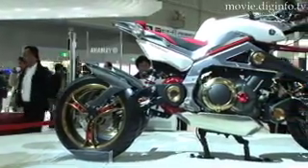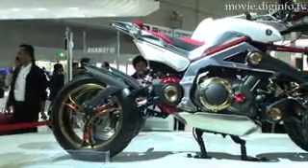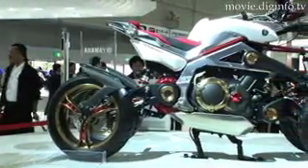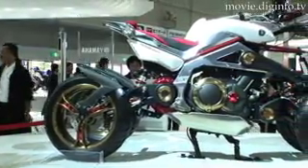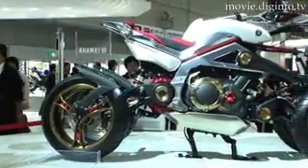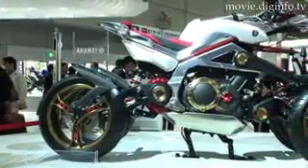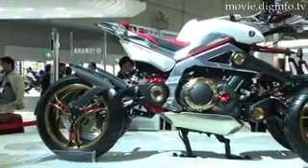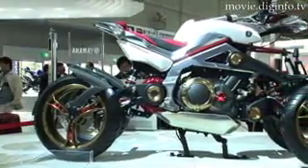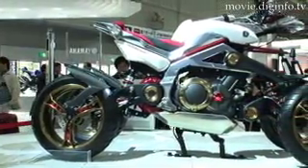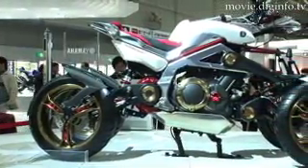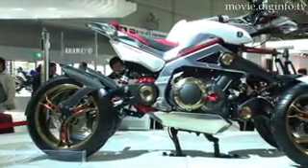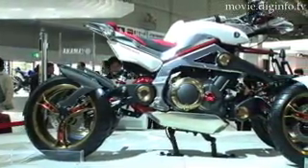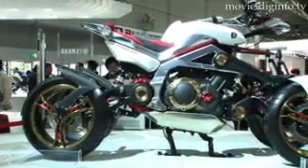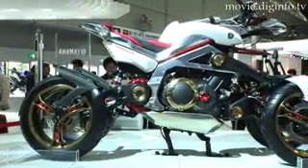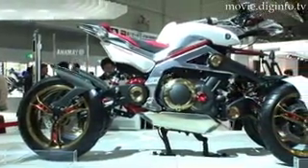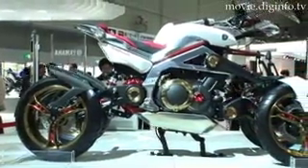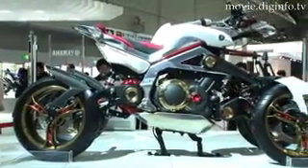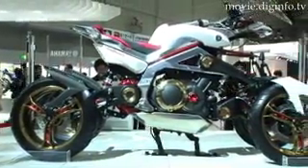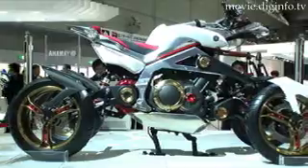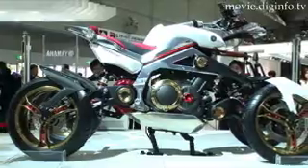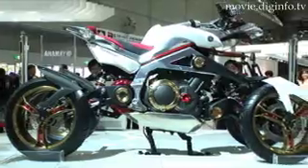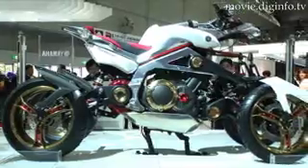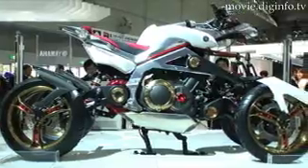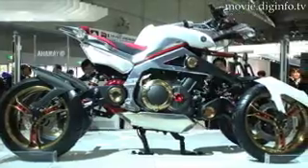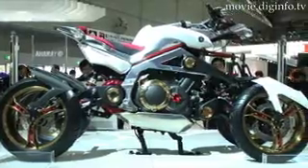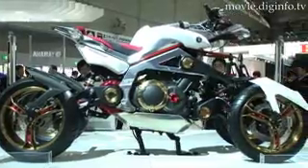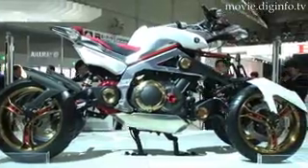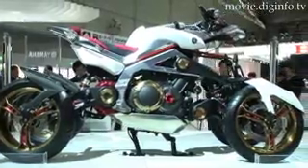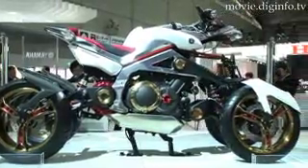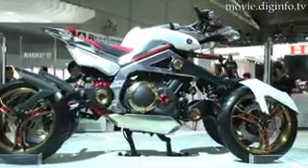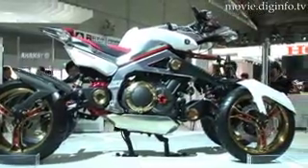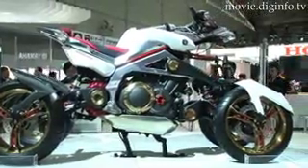Currently only a concept model, Yamaha plans to continue researching this design in the future.